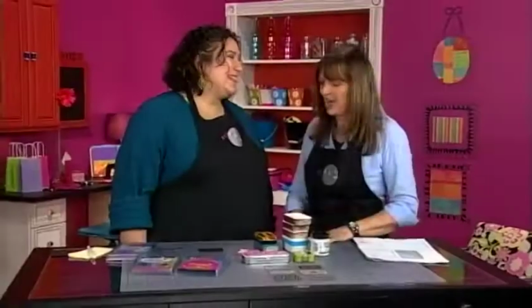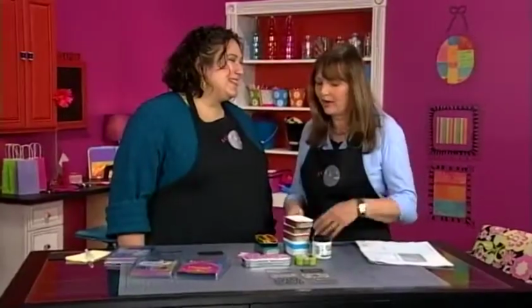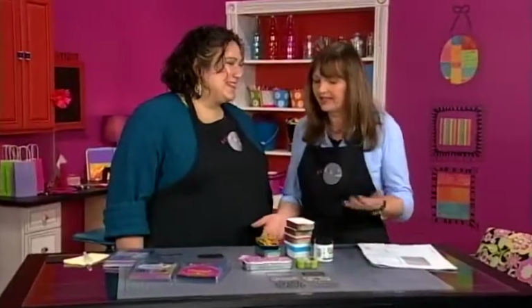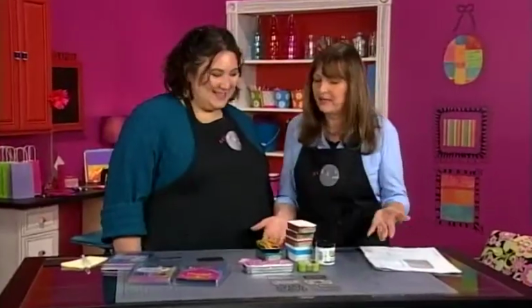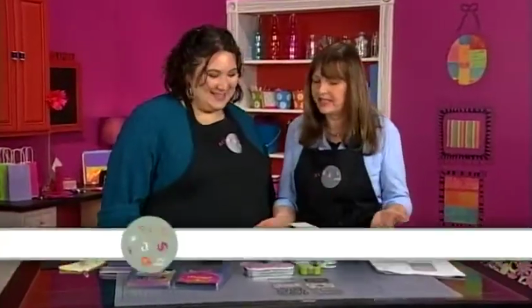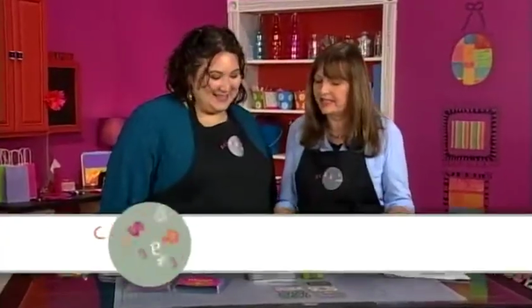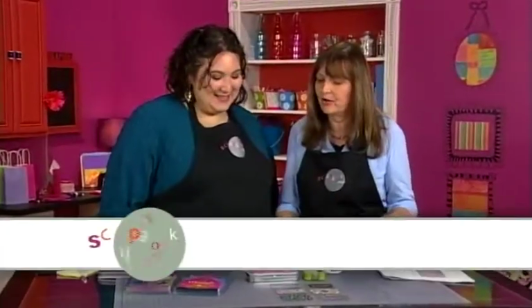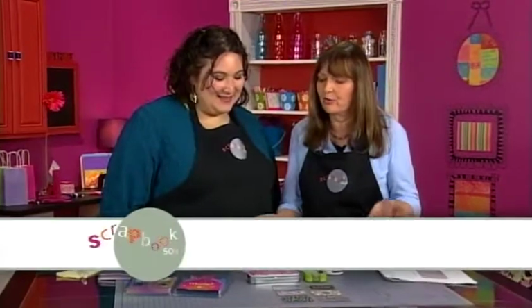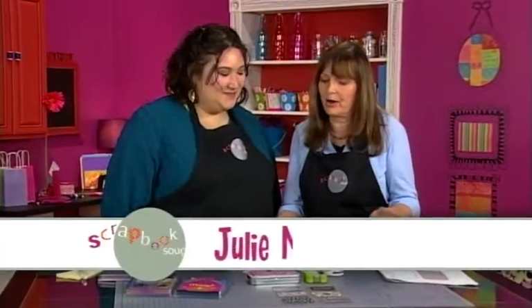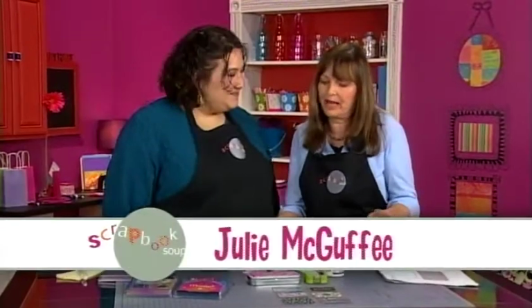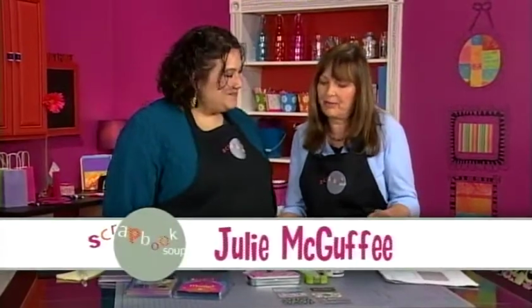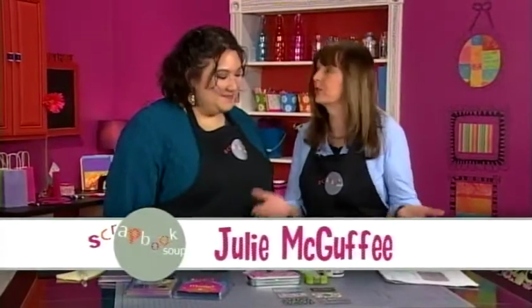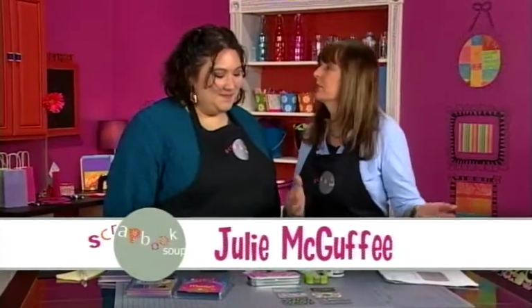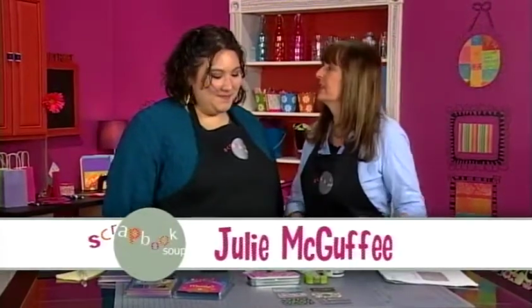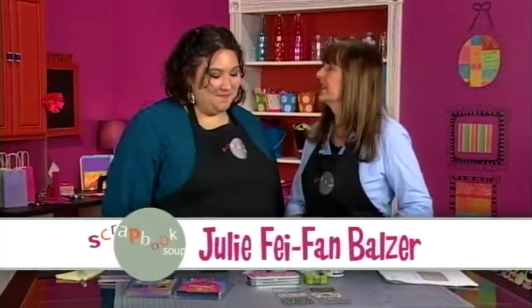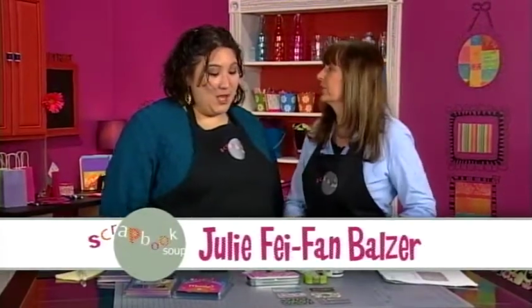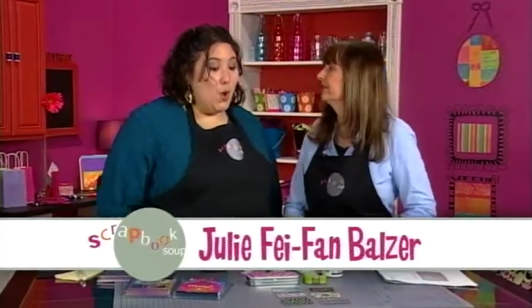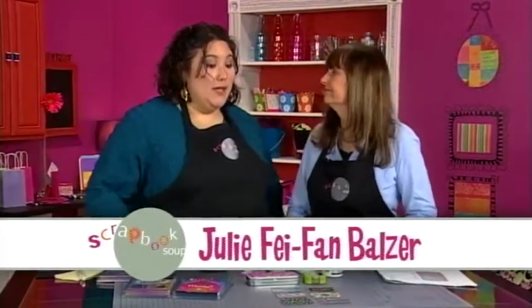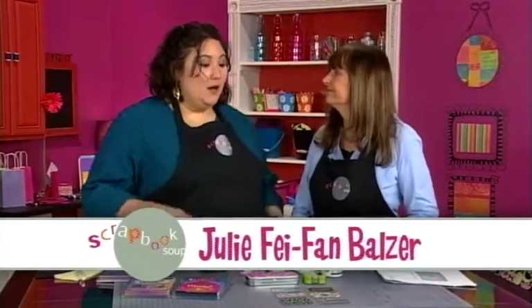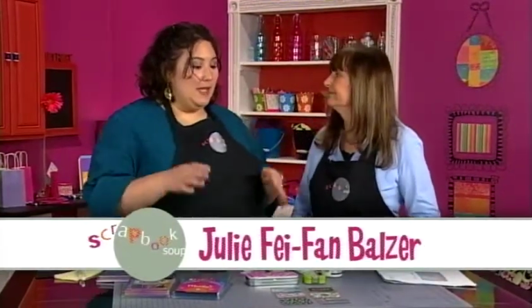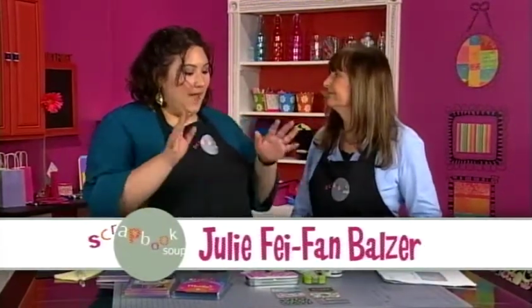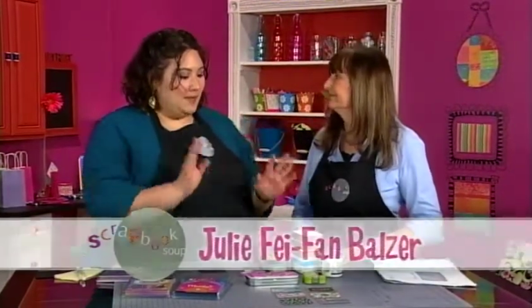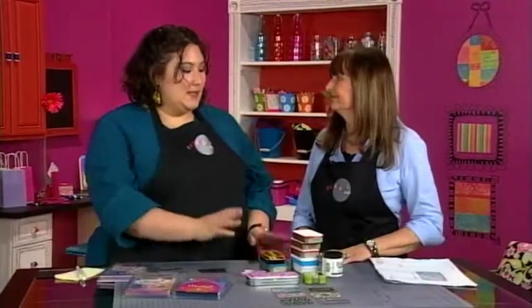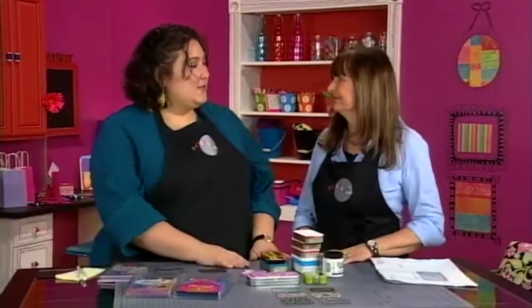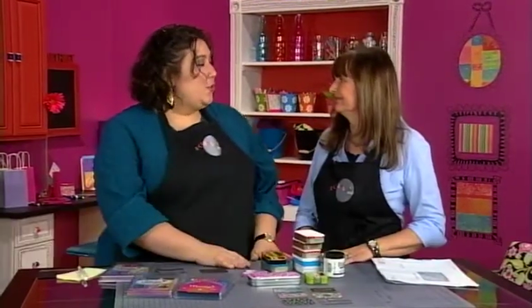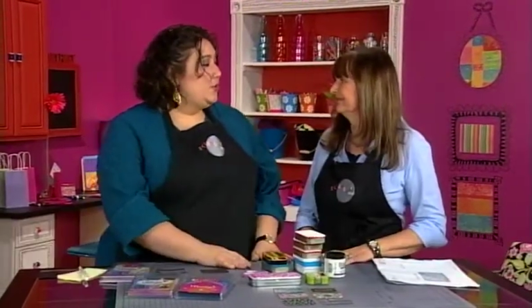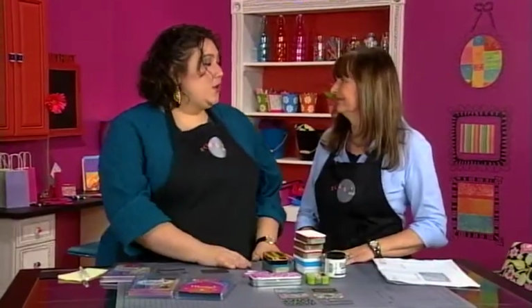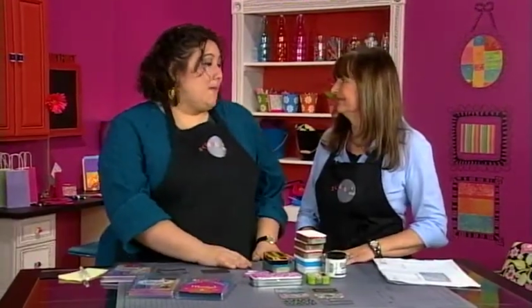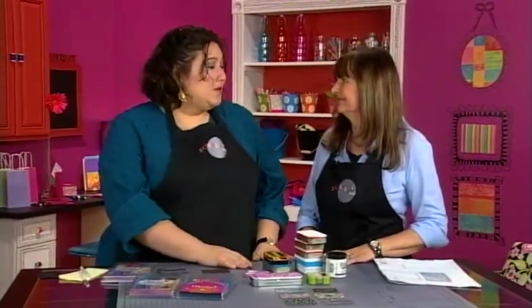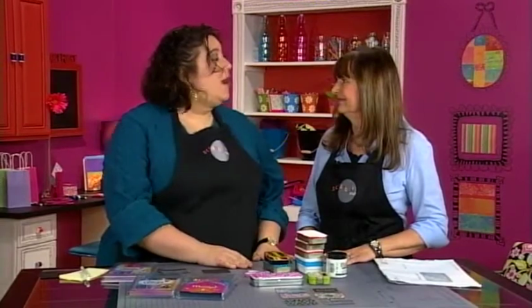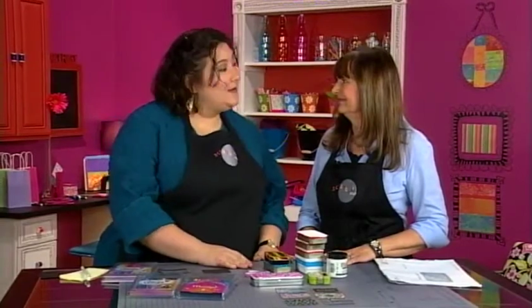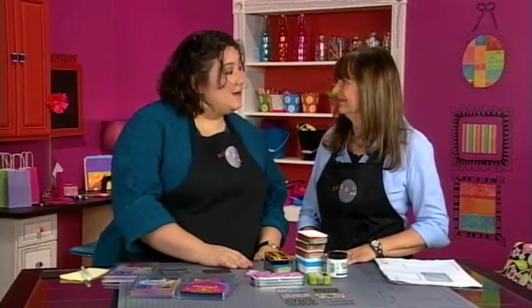I see mint tins here and we've got black paper, so what are we doing today, Julie? We are making fabulous tins to hold your modern calling cards.